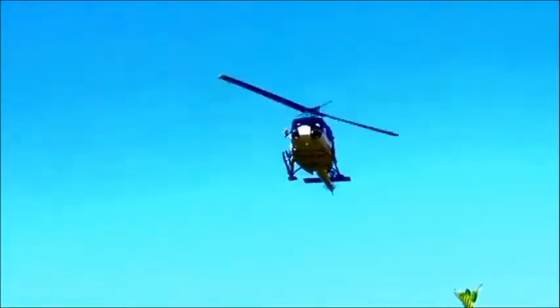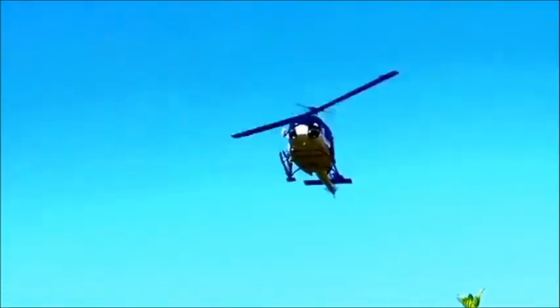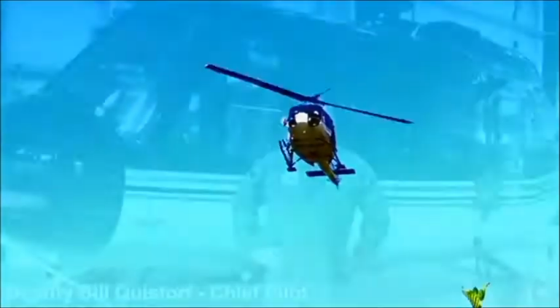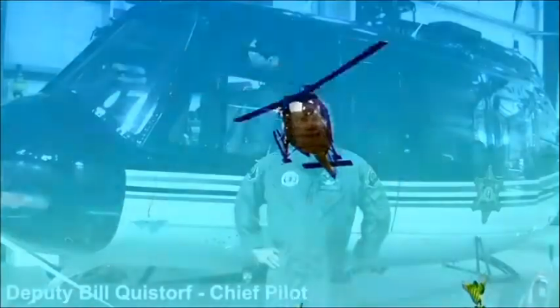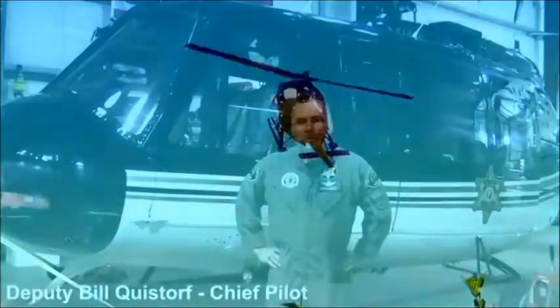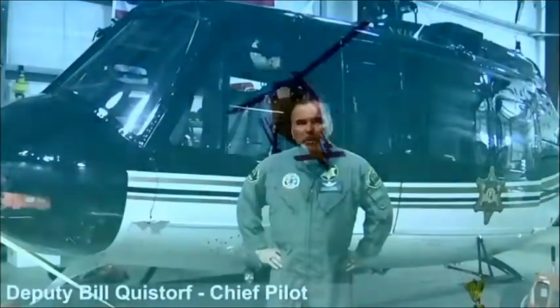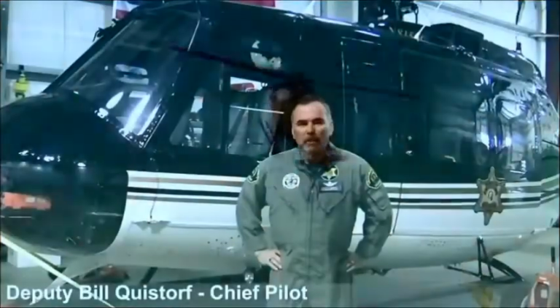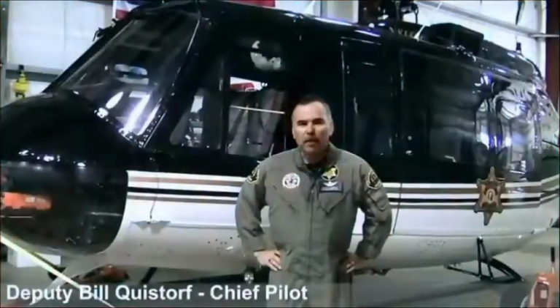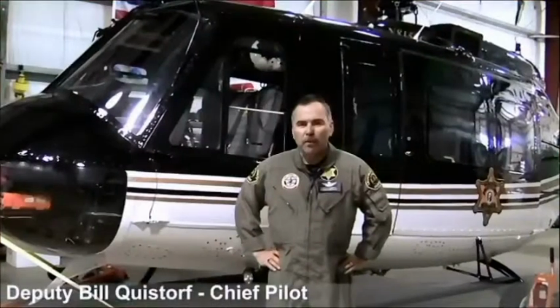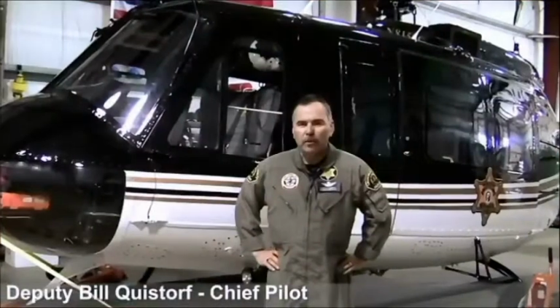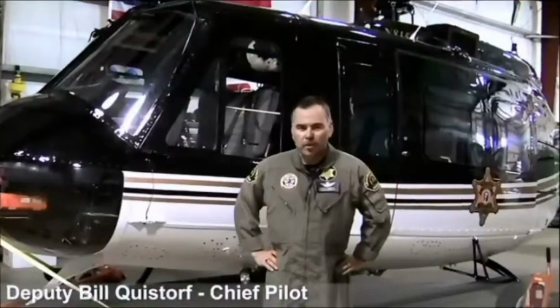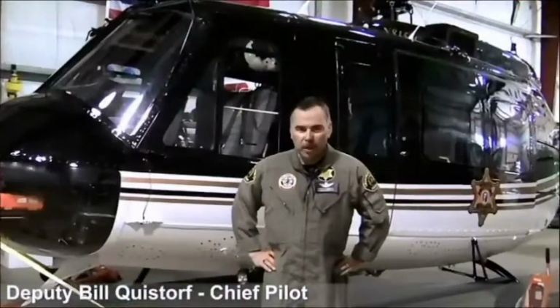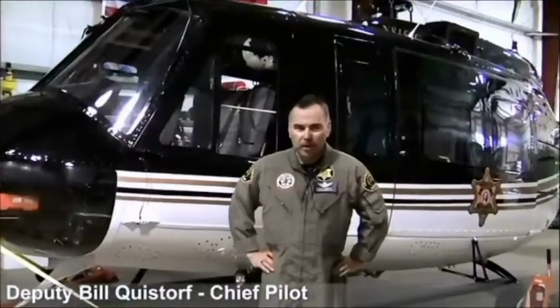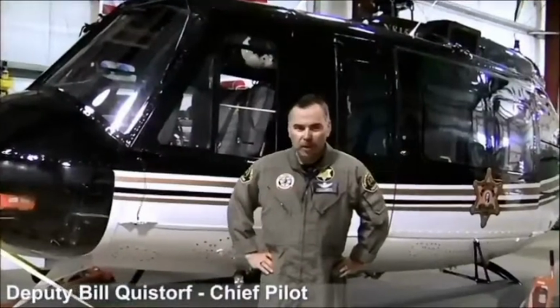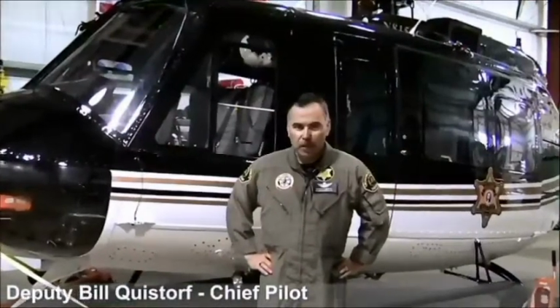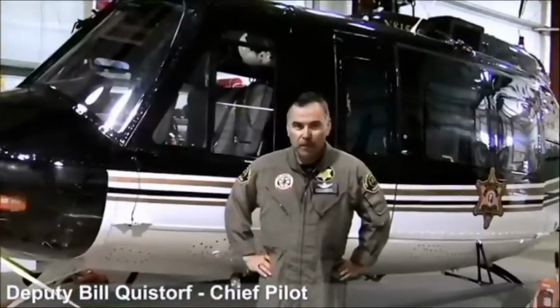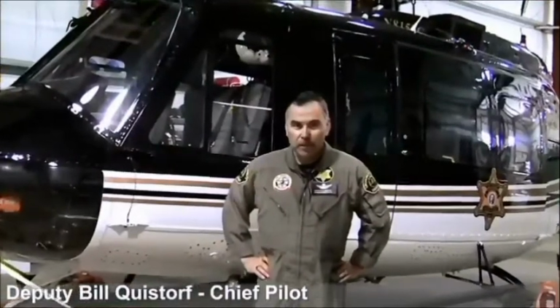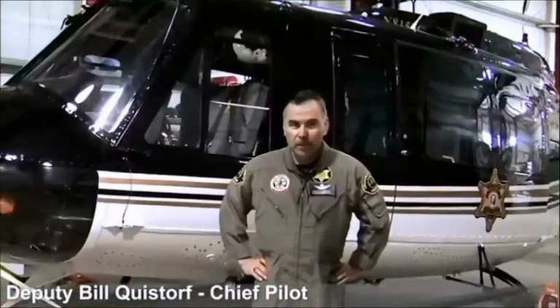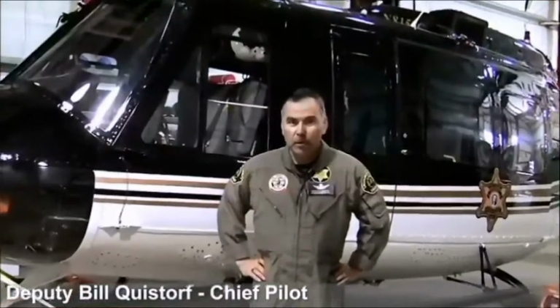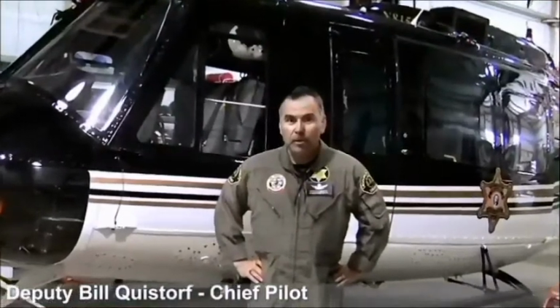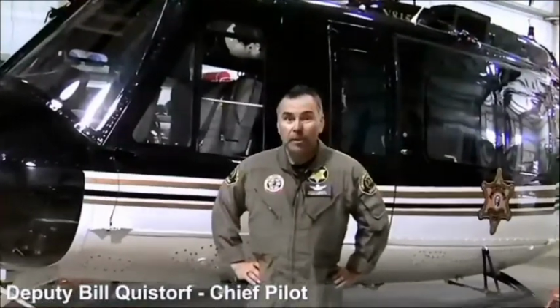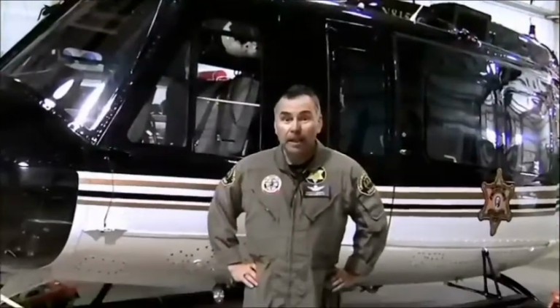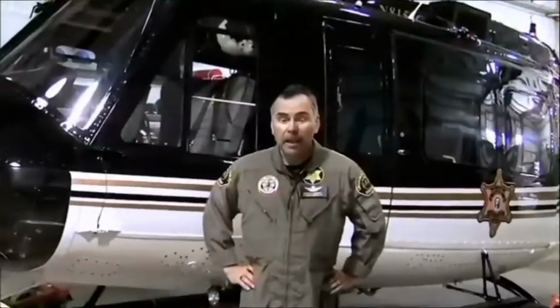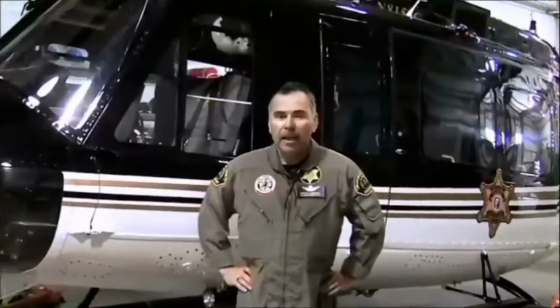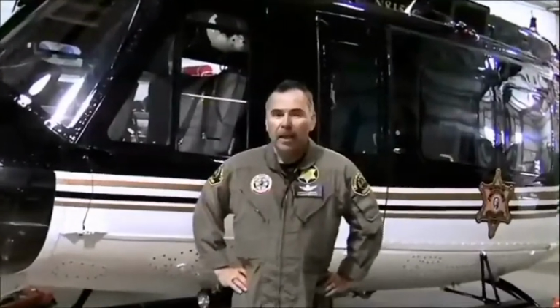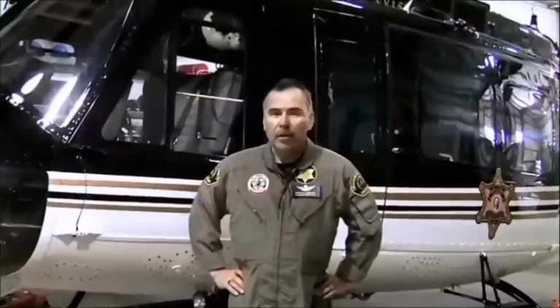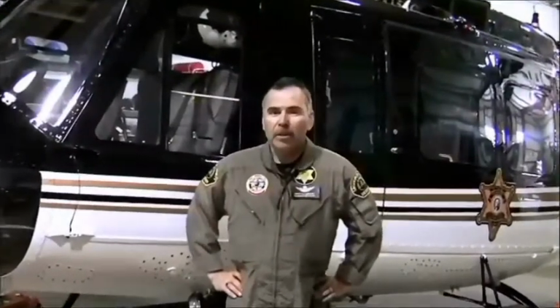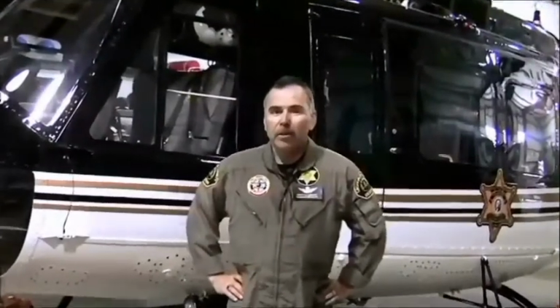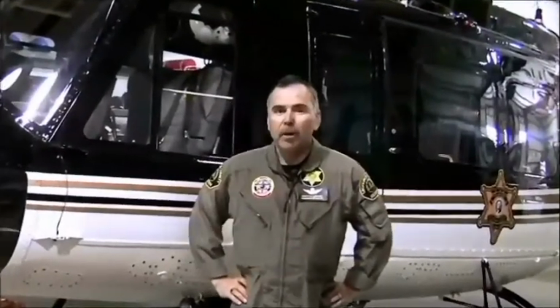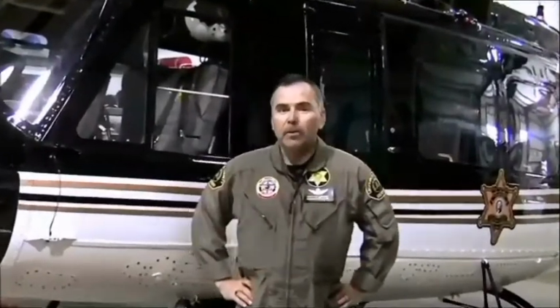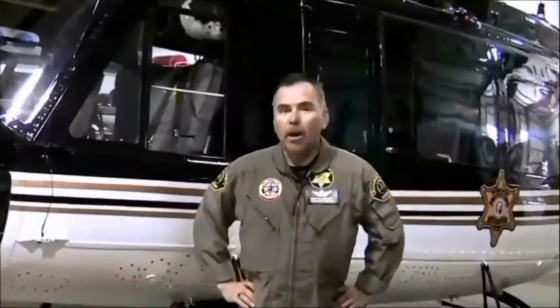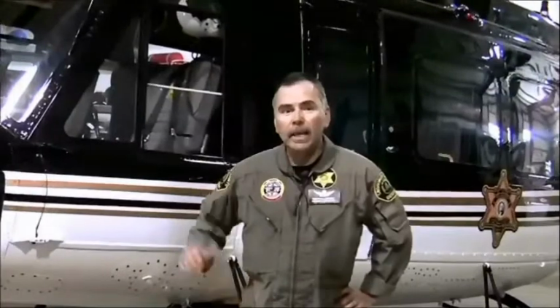Bill Quistorp here, Chief Pilot for Snohomish County Sheriff's Office here in Washington State, and I'm here to tell you about Snowhawk 10.